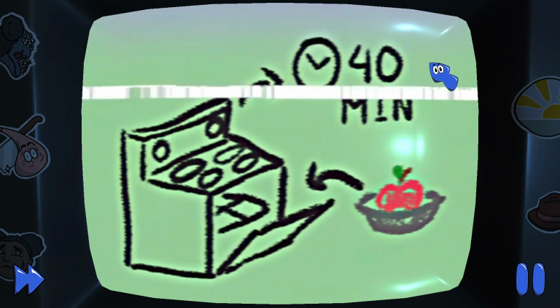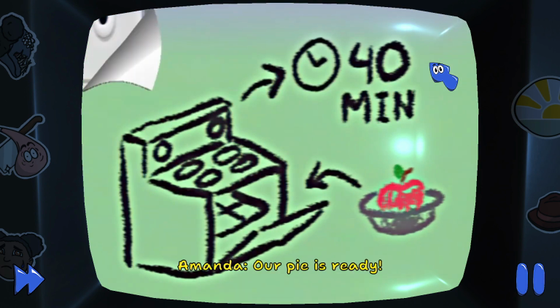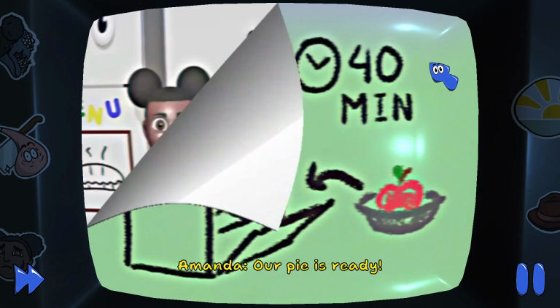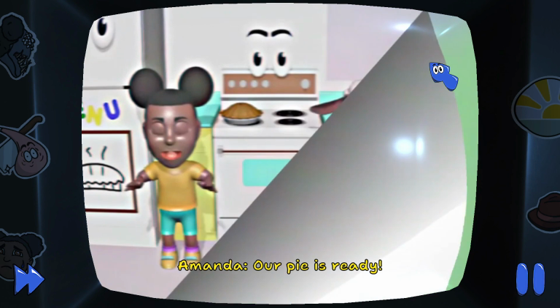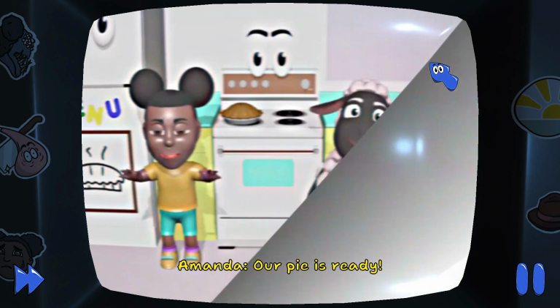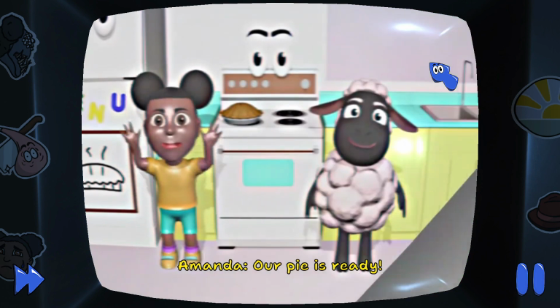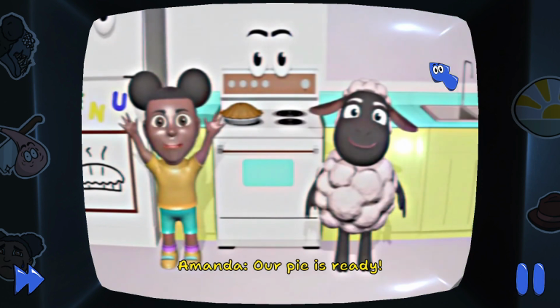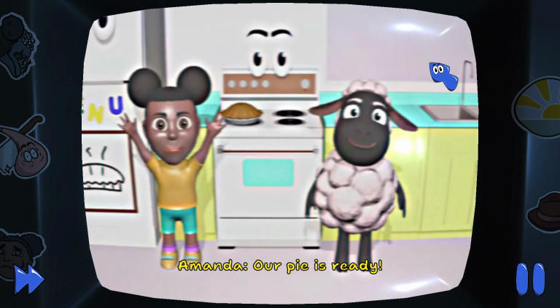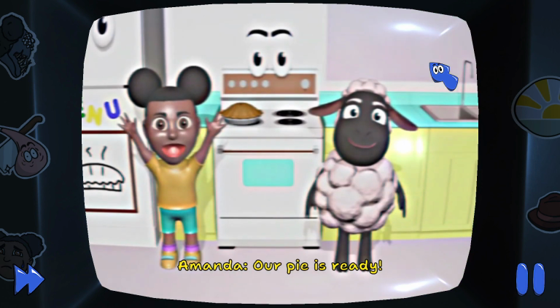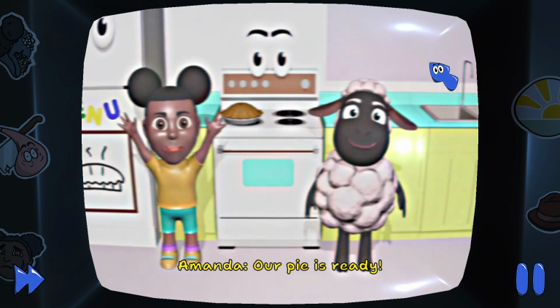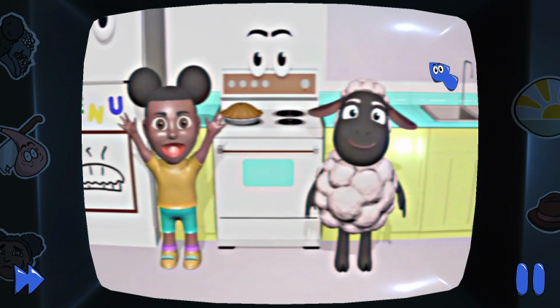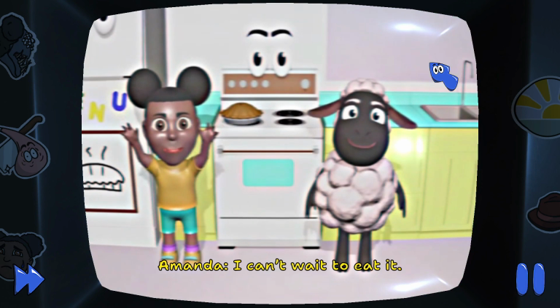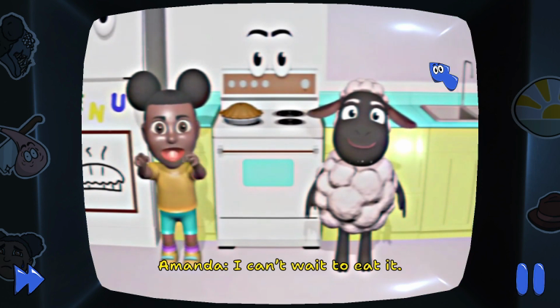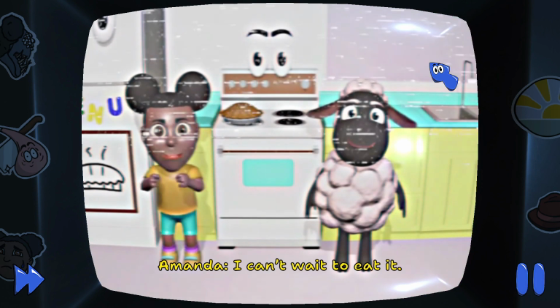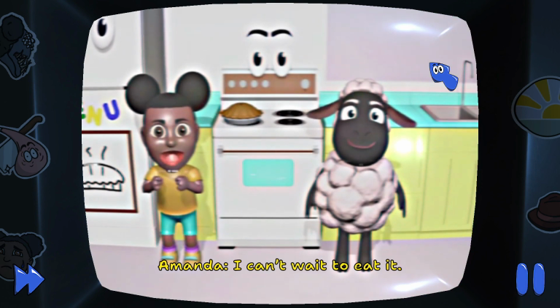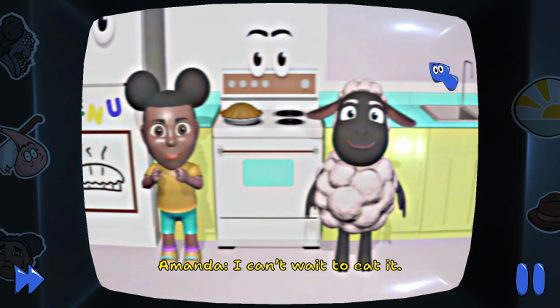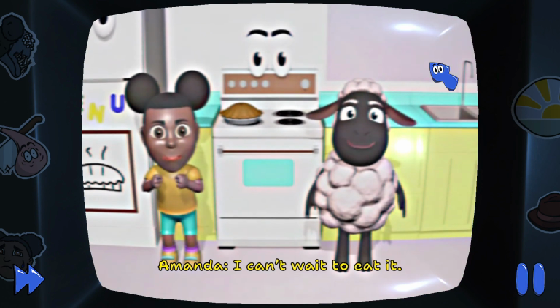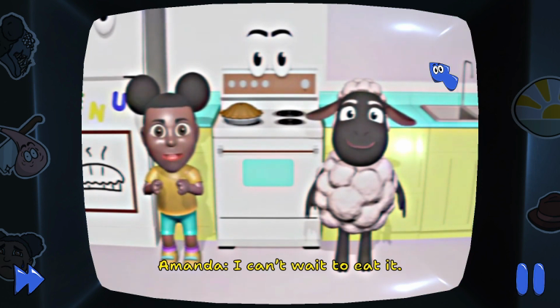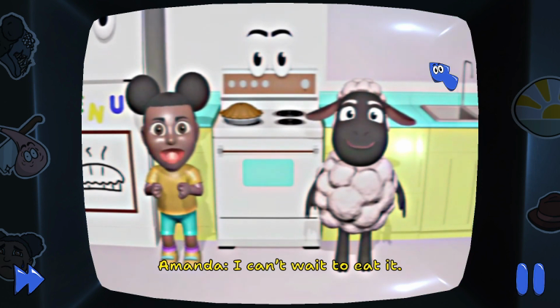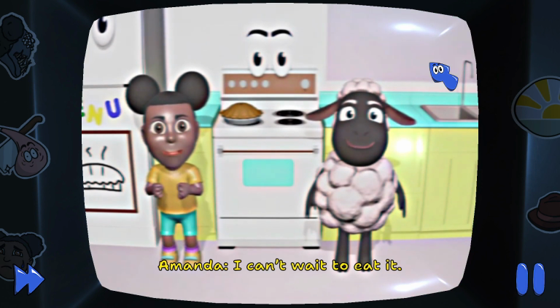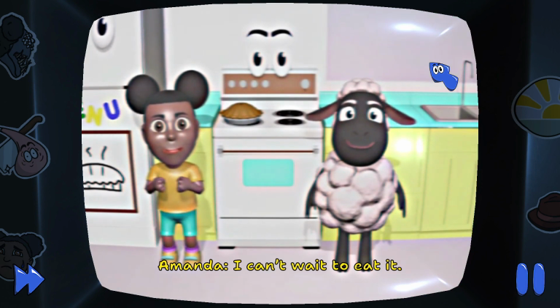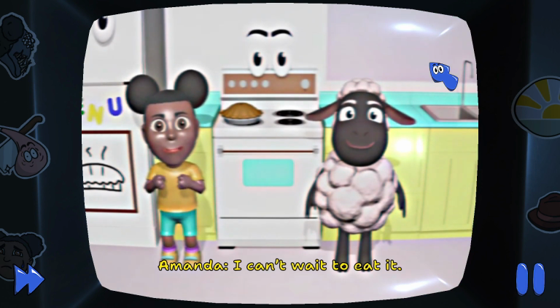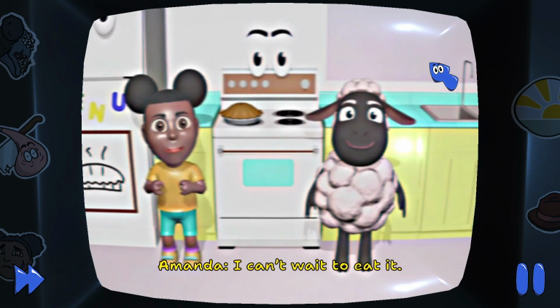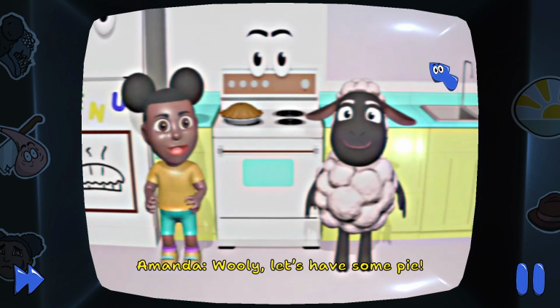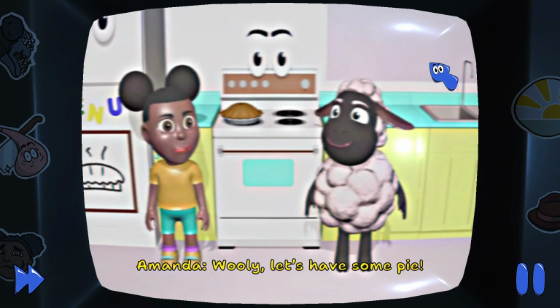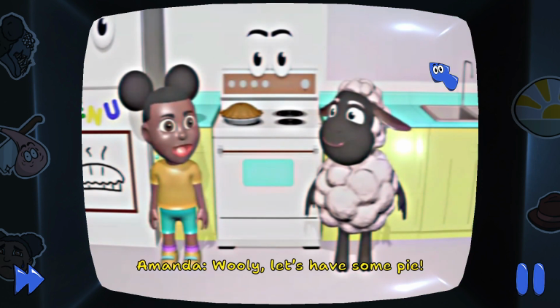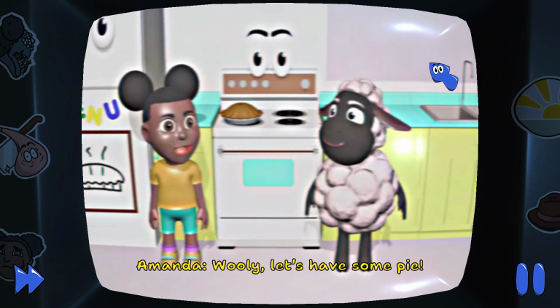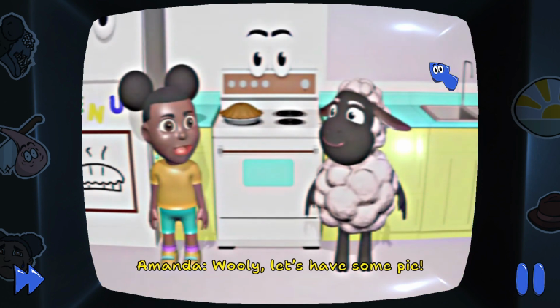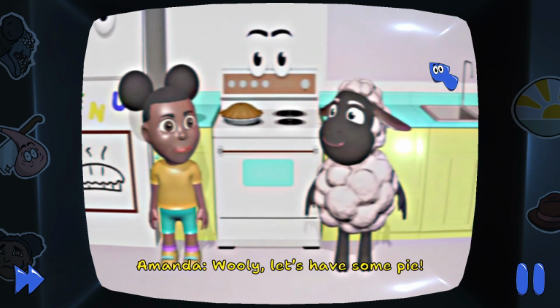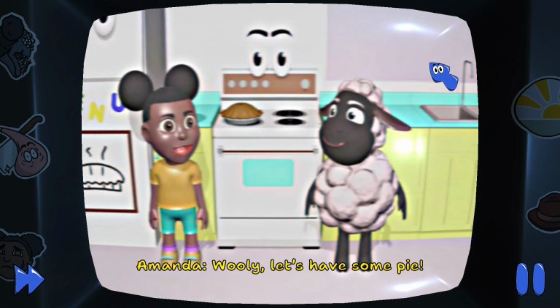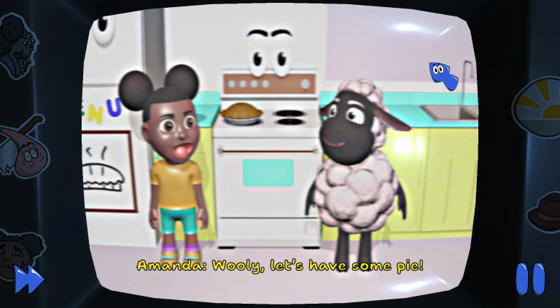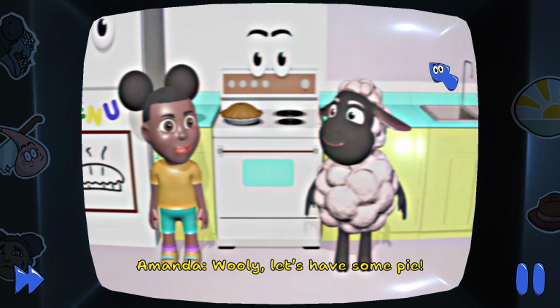Our pie is ready! I can't wait to eat it! Wooly, let's have some pie!